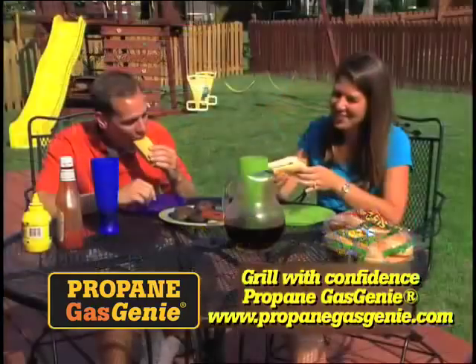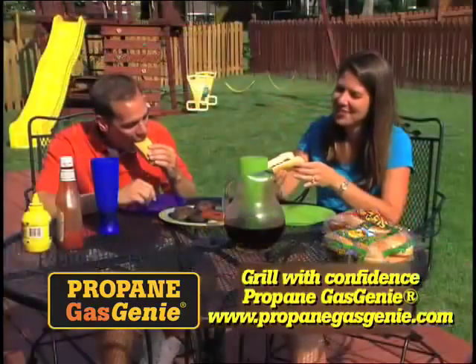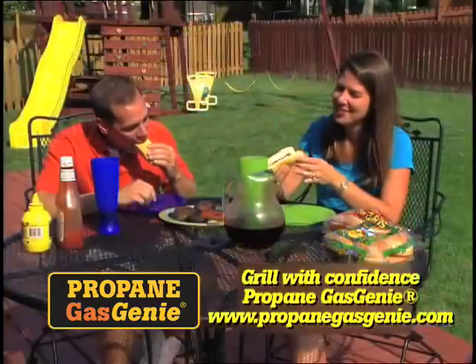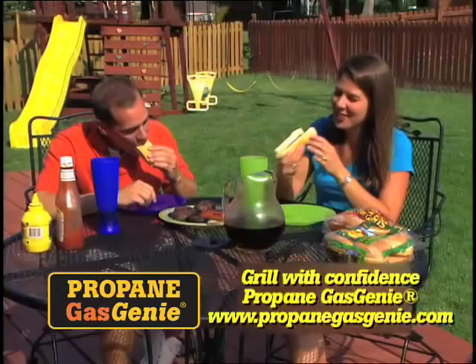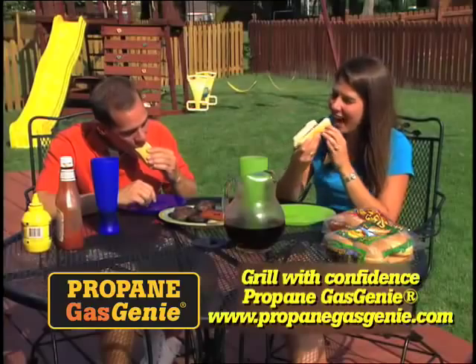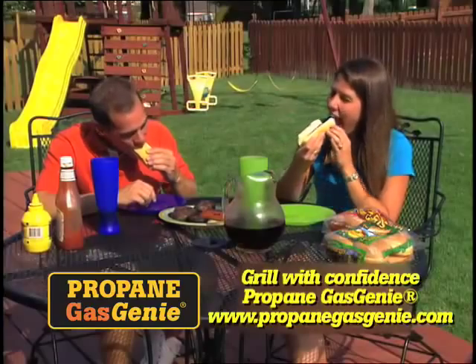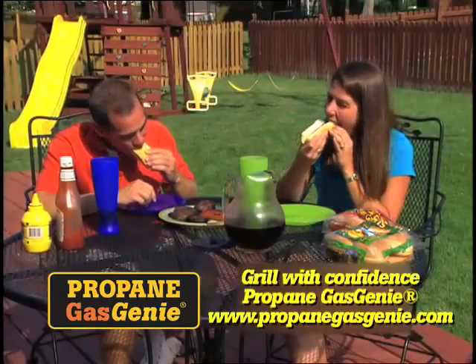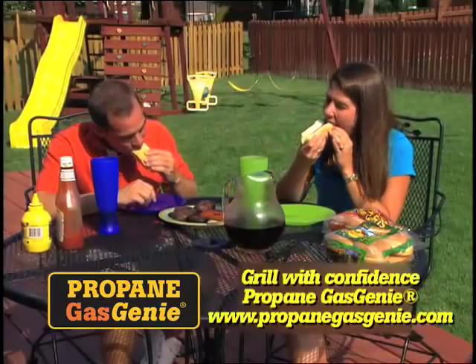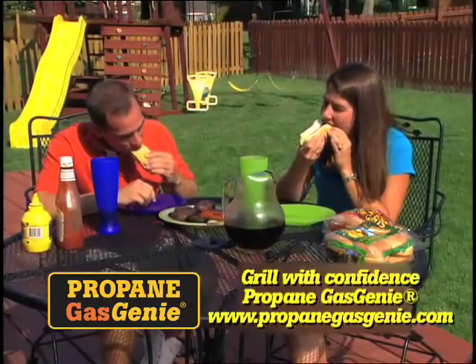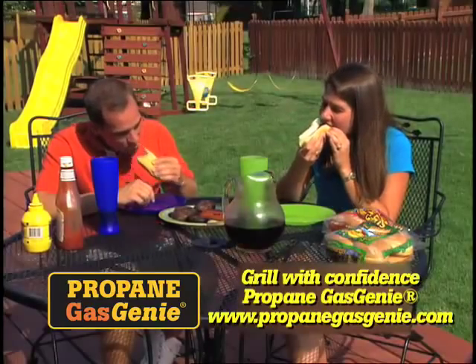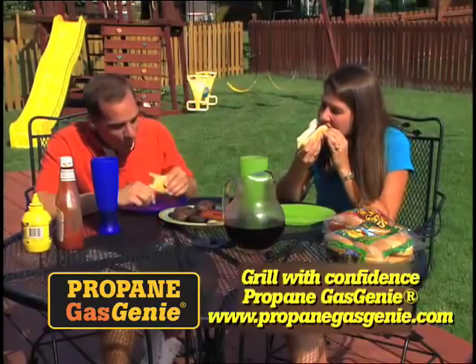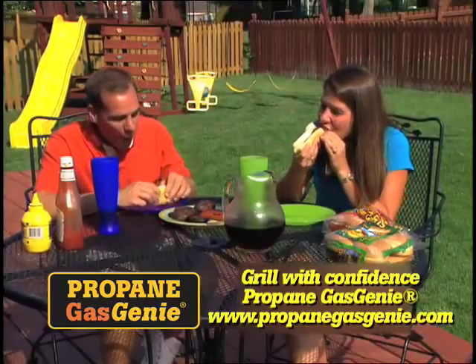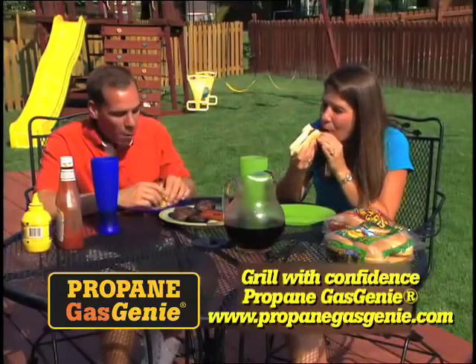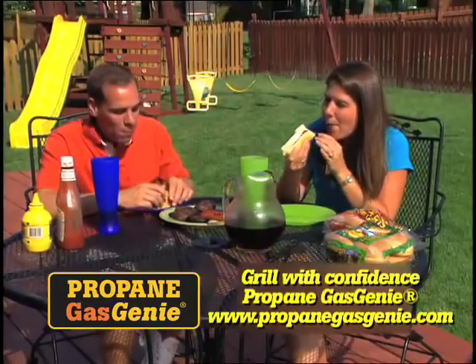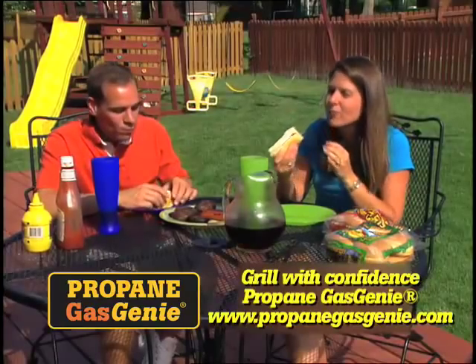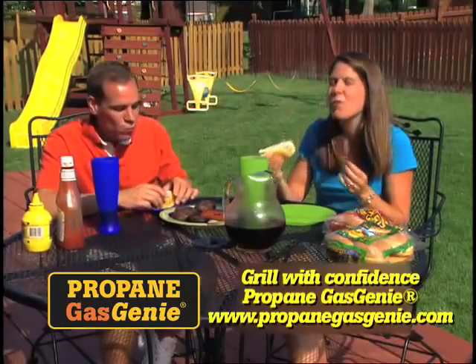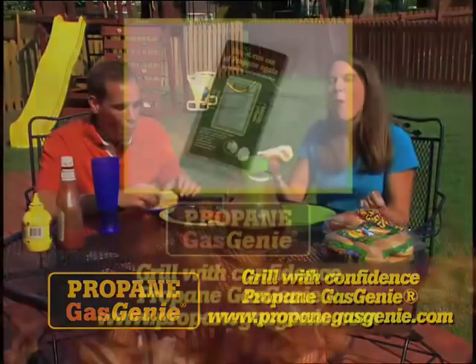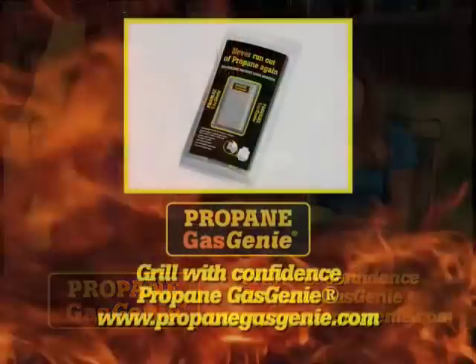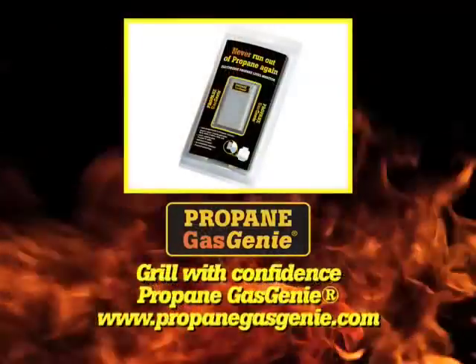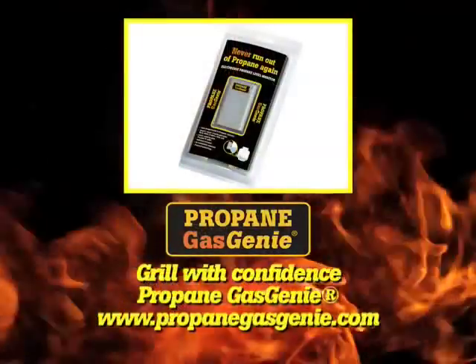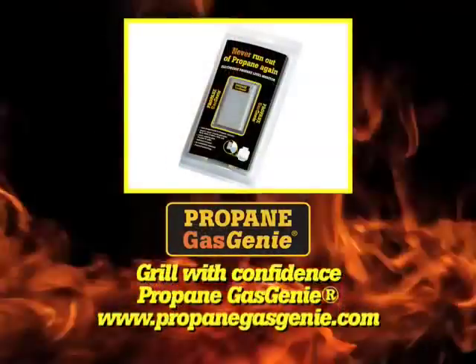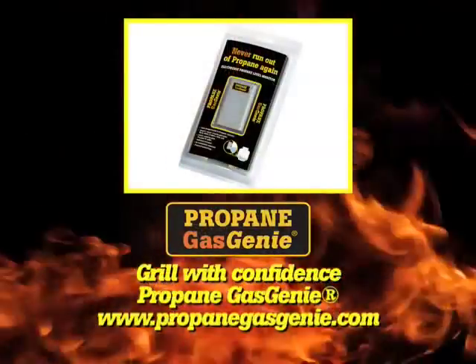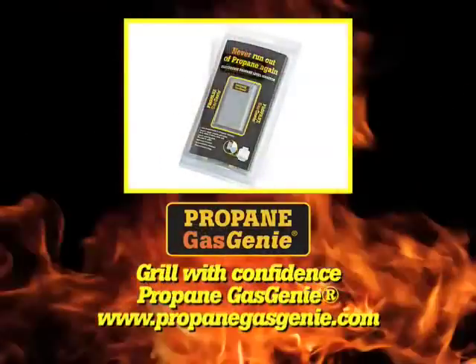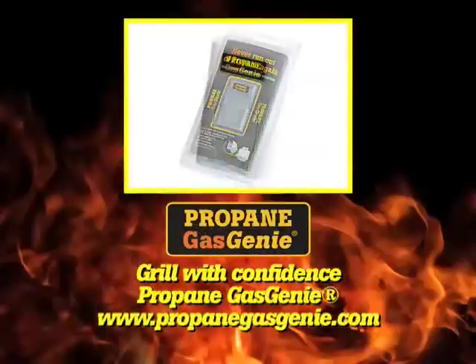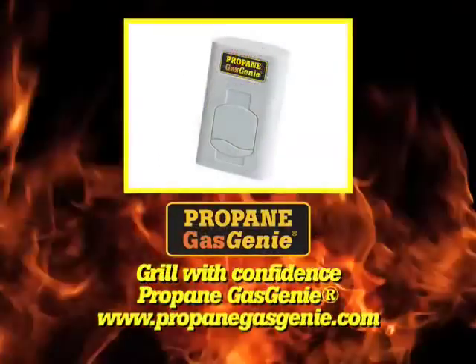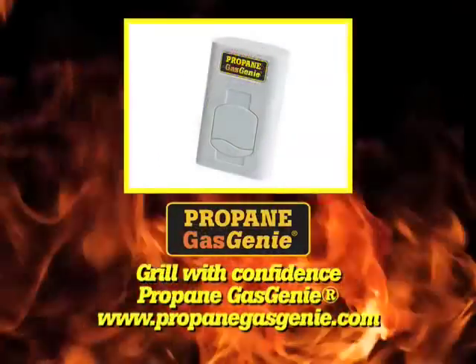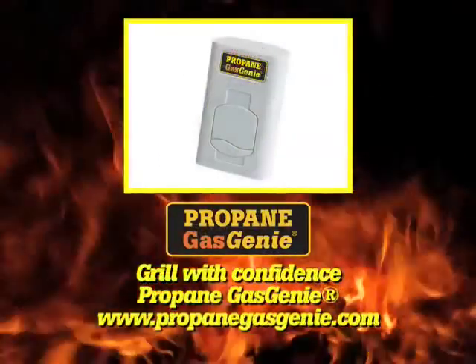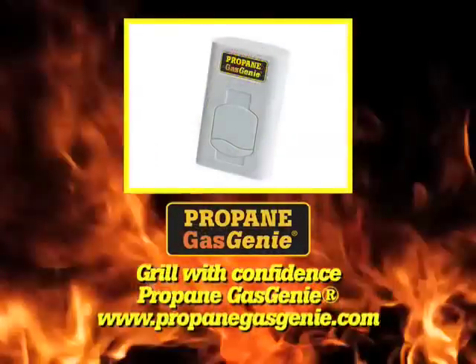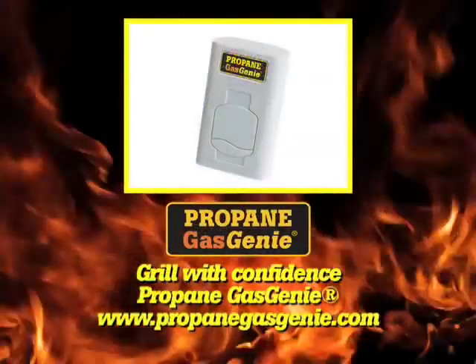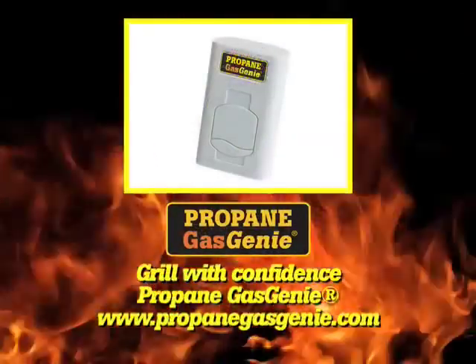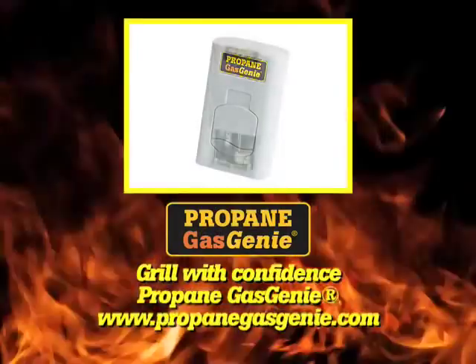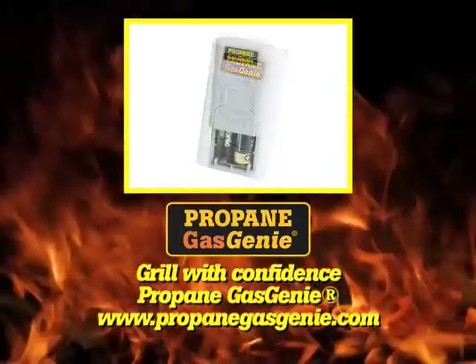Gas Genie — you'll wonder how you ever barbecued without it. Never run out of gas again with Gas Genie.